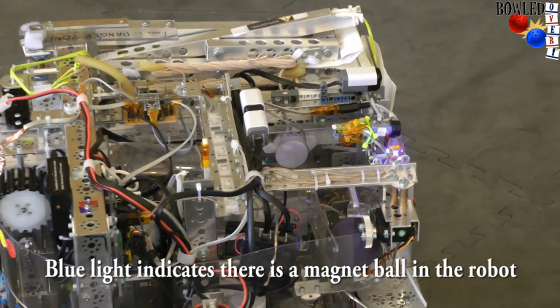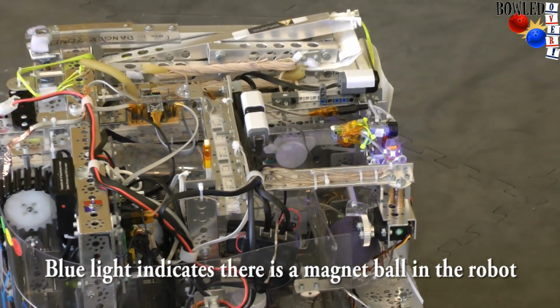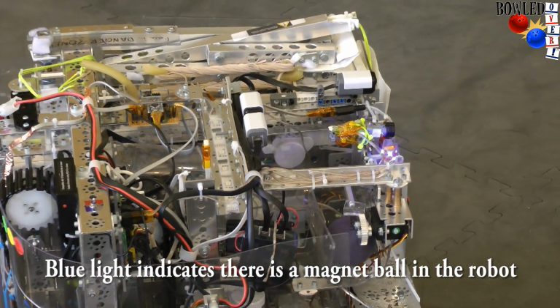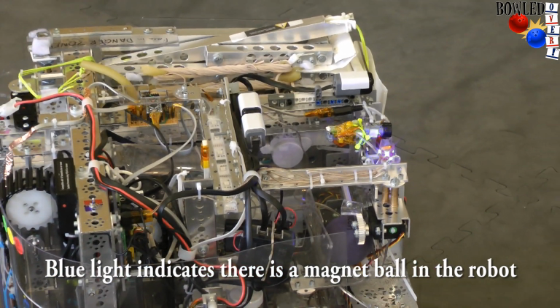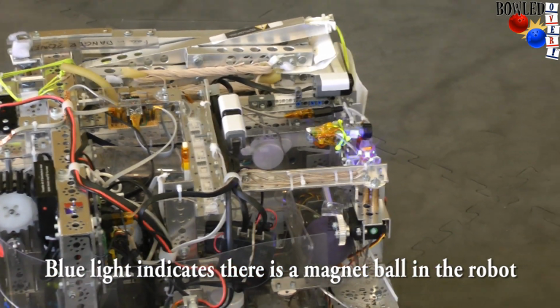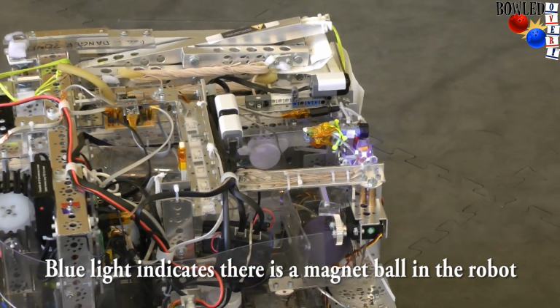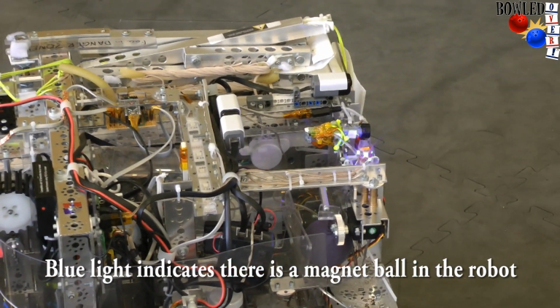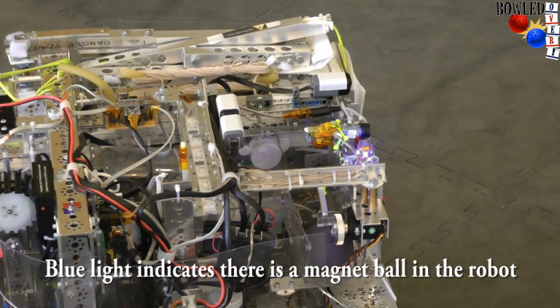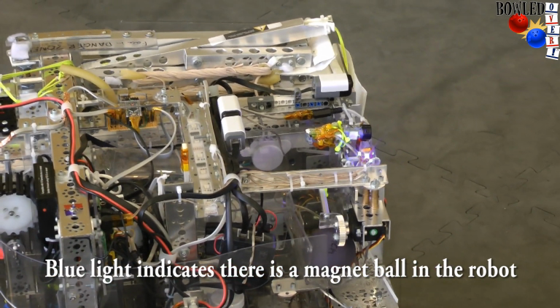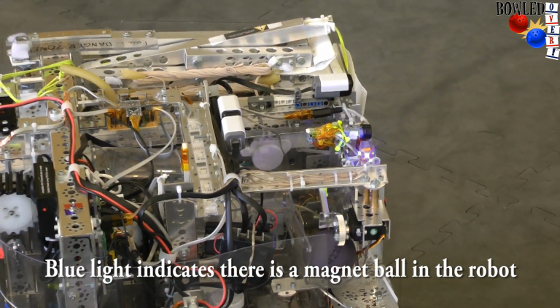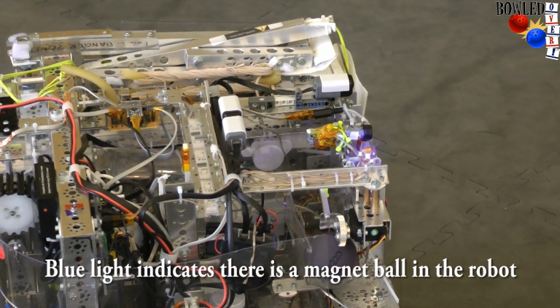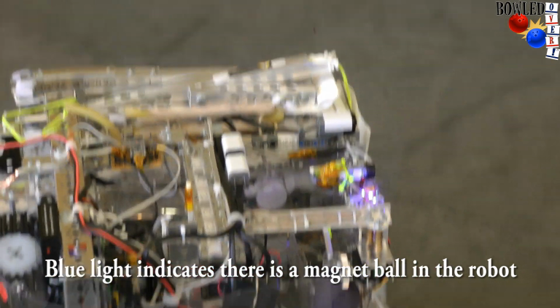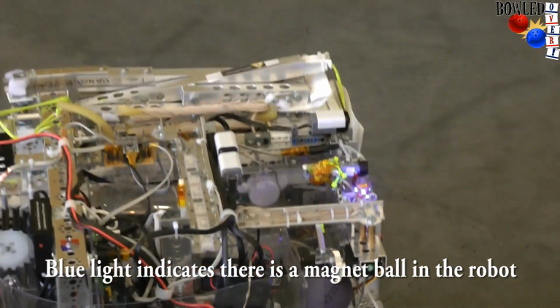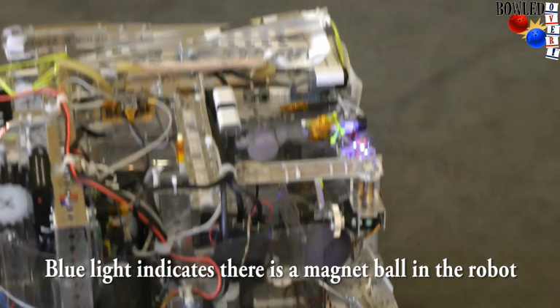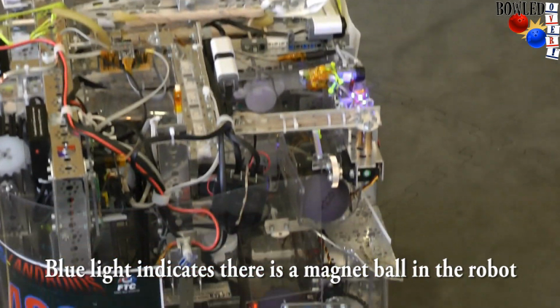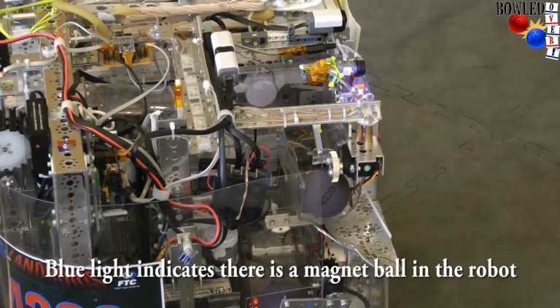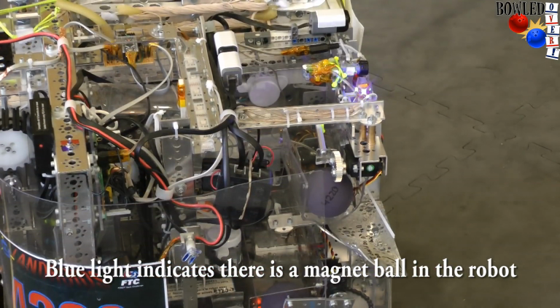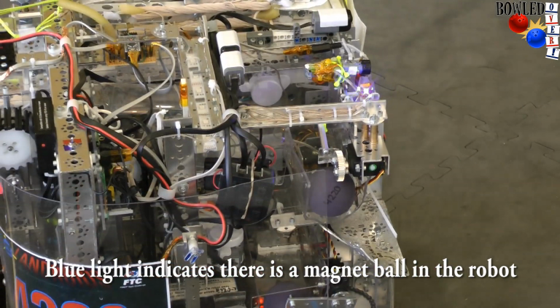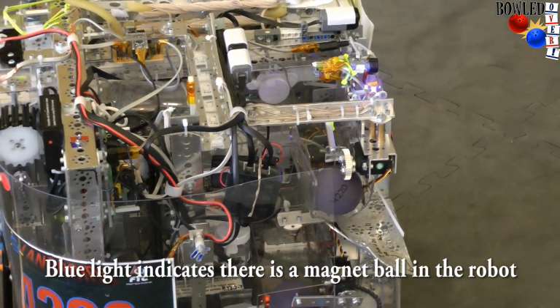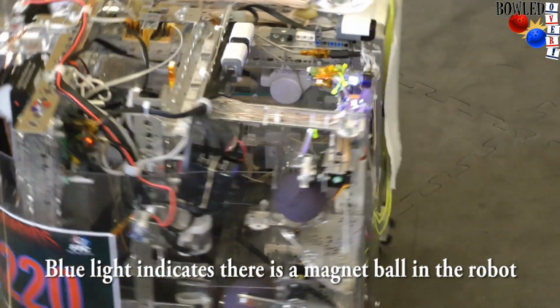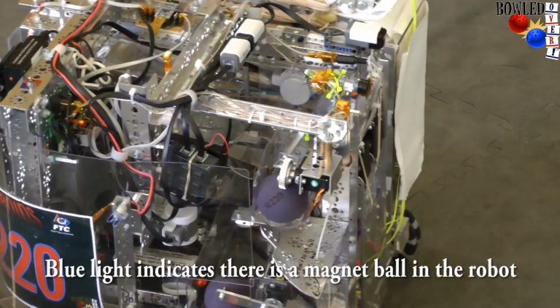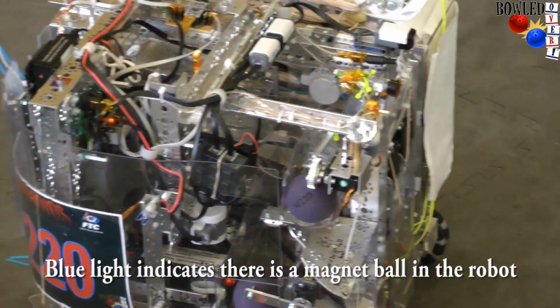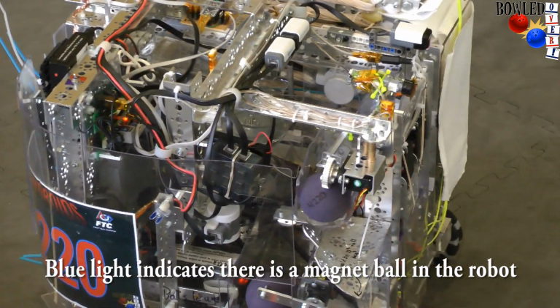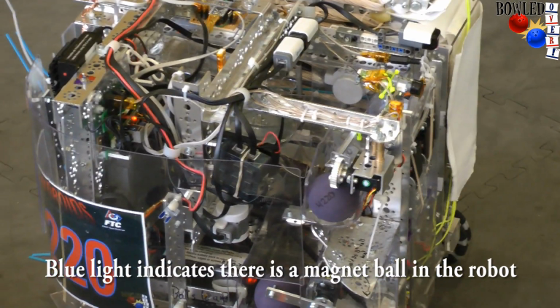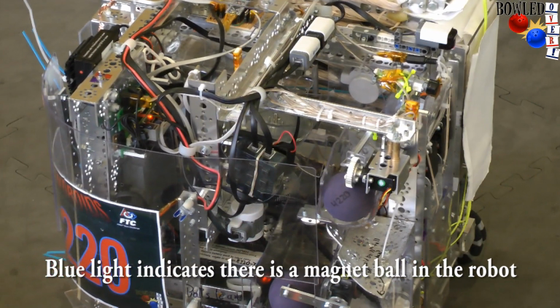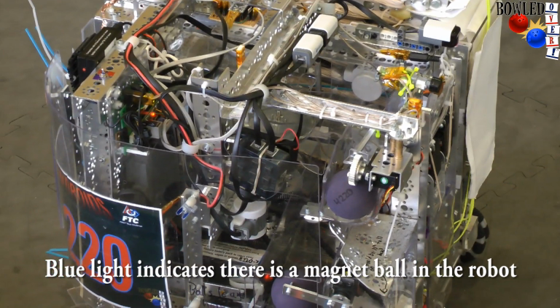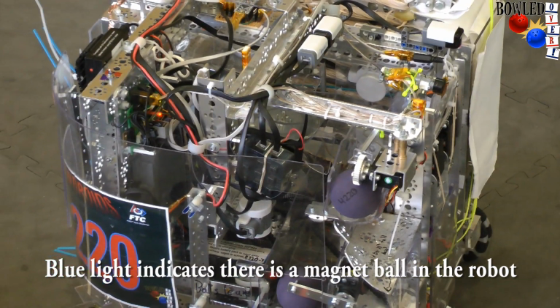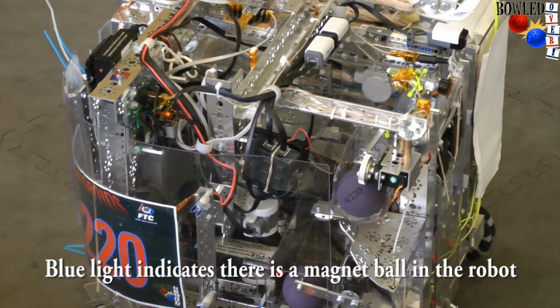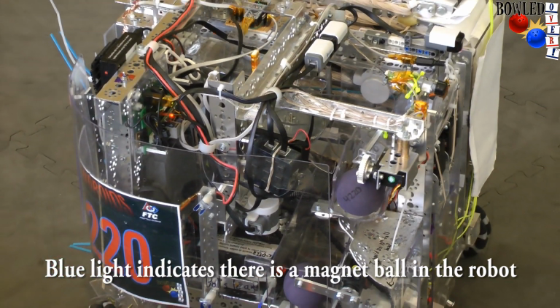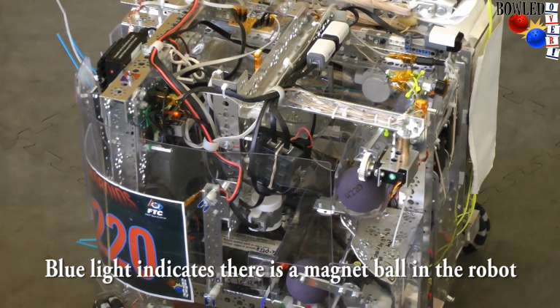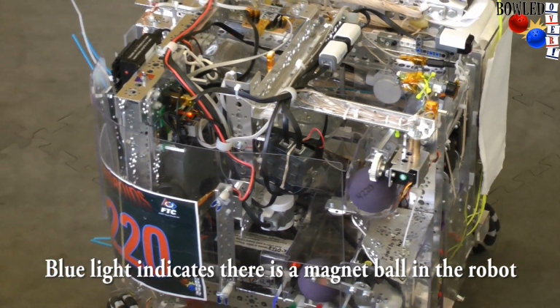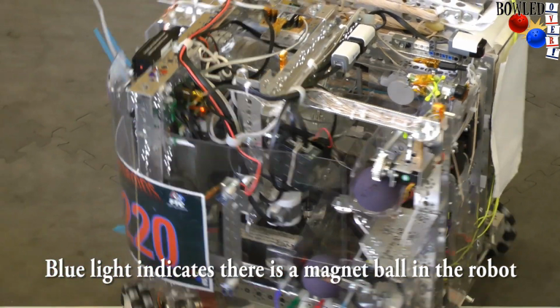The magnet plate has sorted it. That blue light indicates that it is a magnet ball. This can then be grabbed using the gear and servo, and now we have a magnet ball and a regular ball.